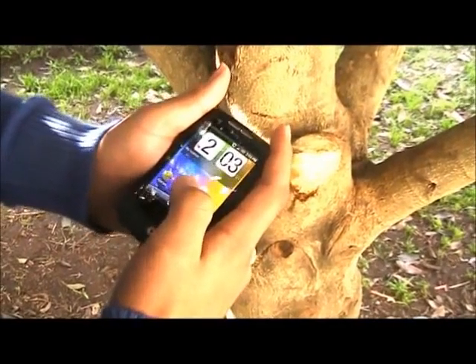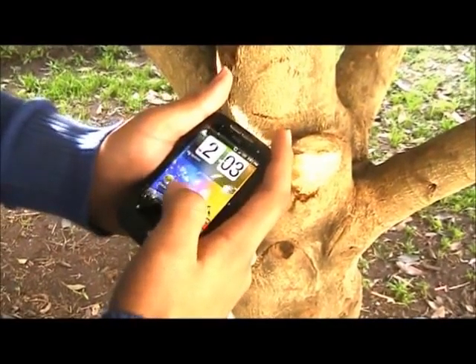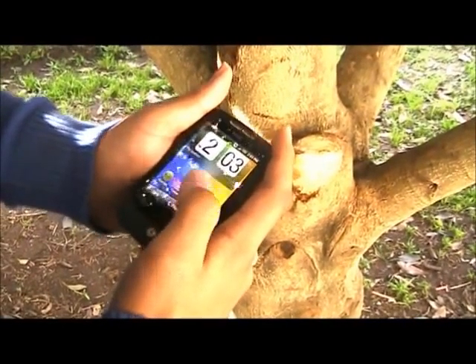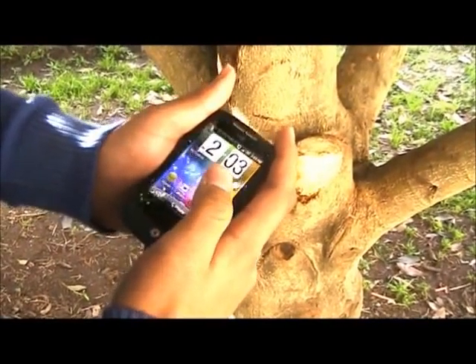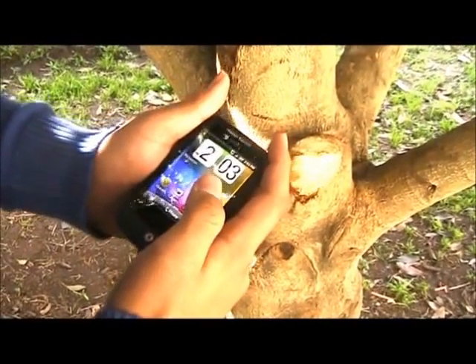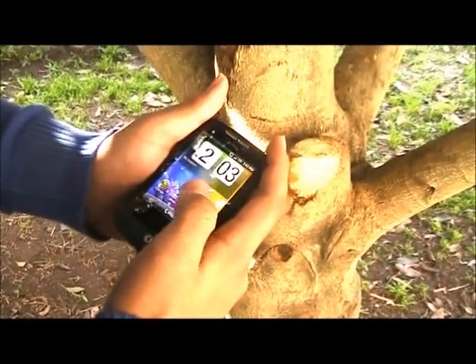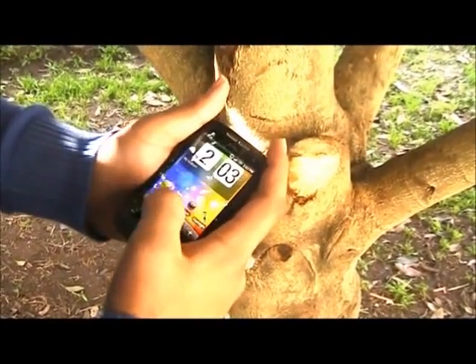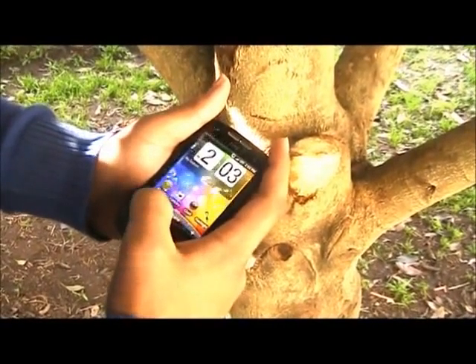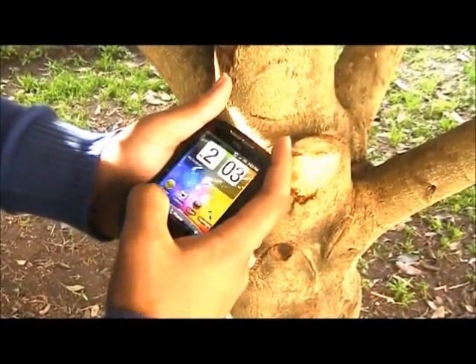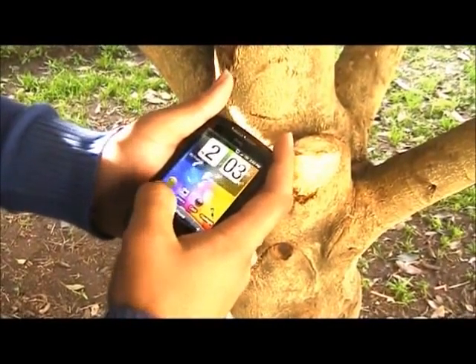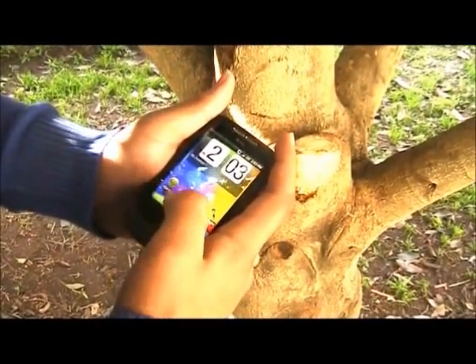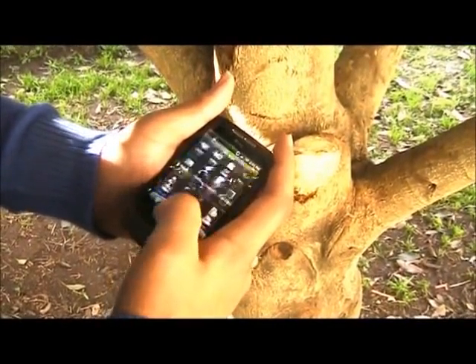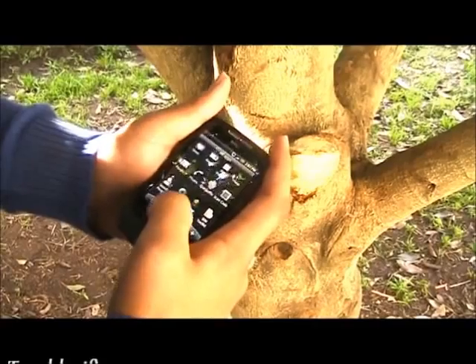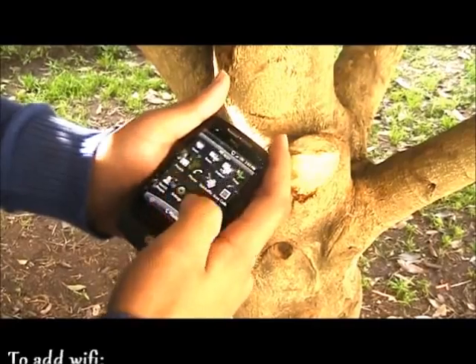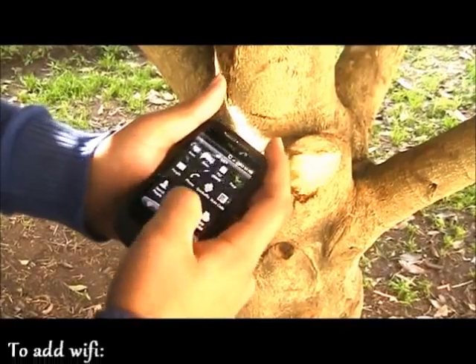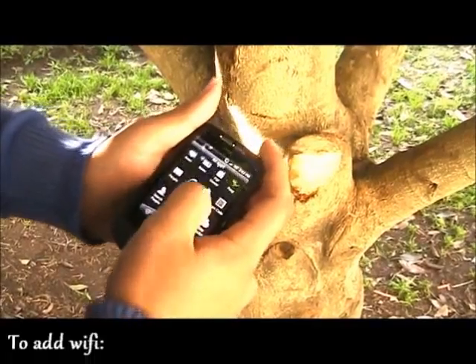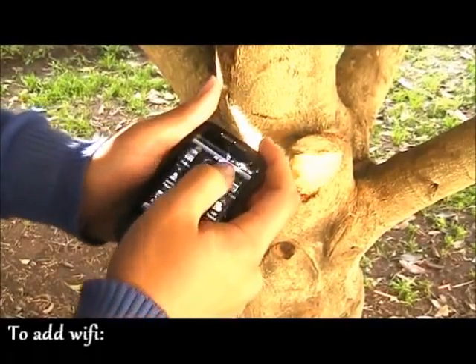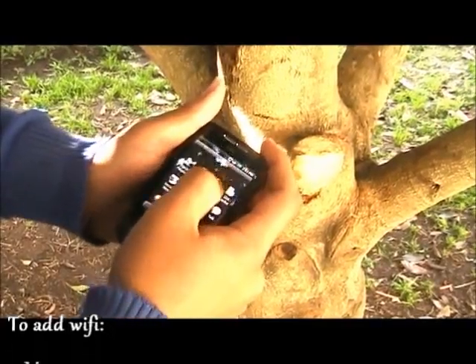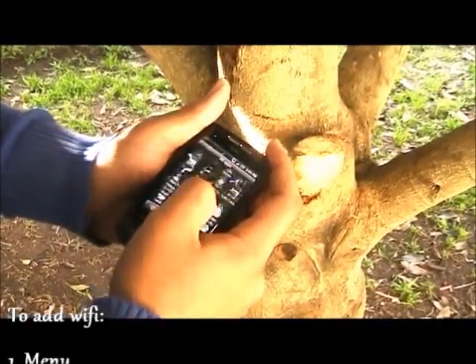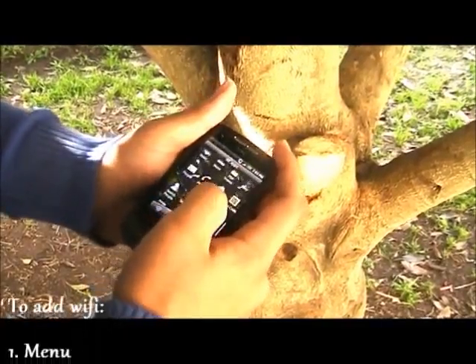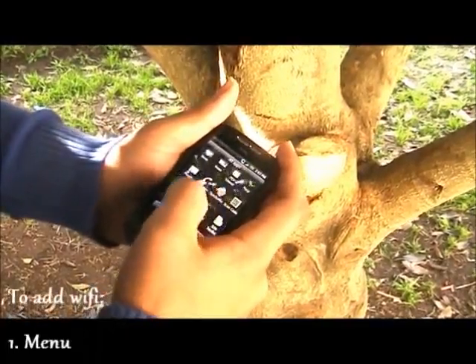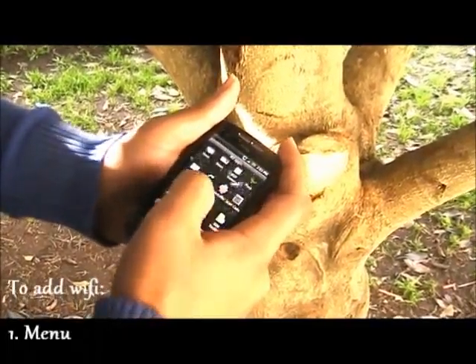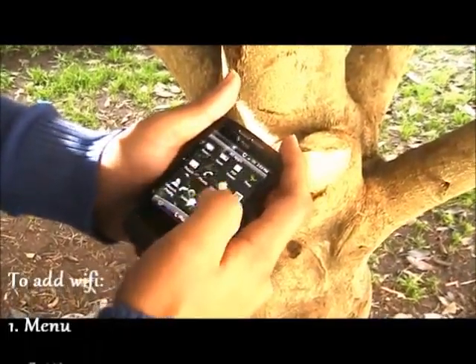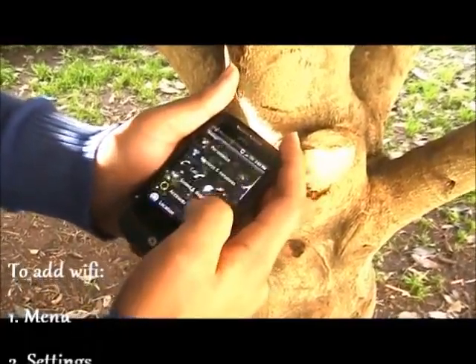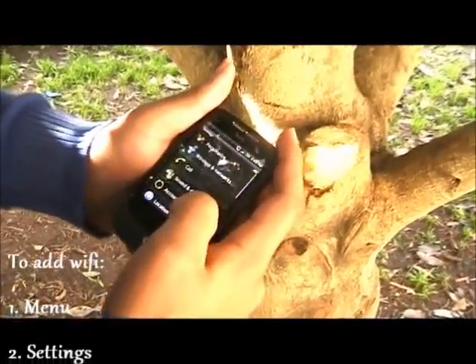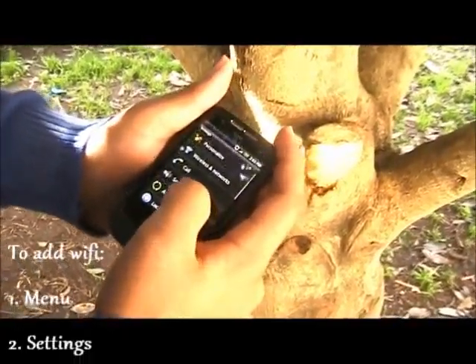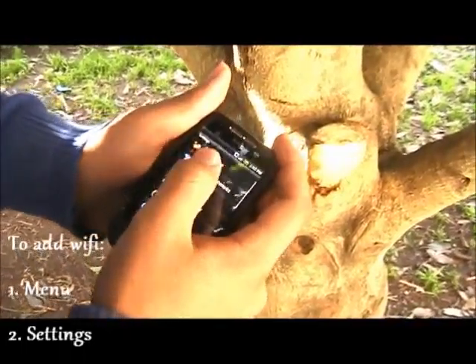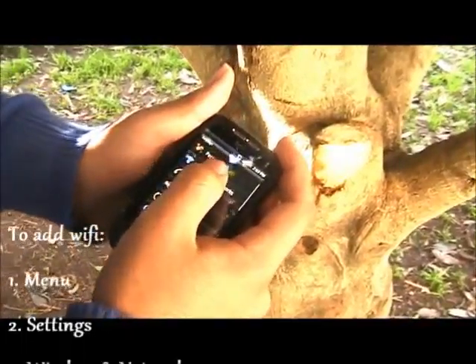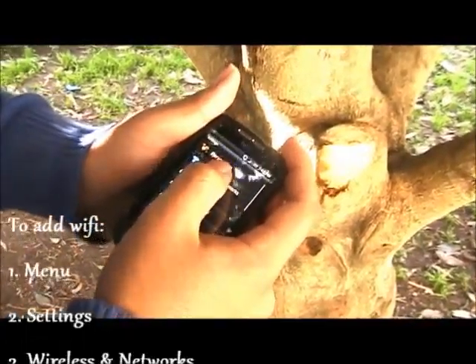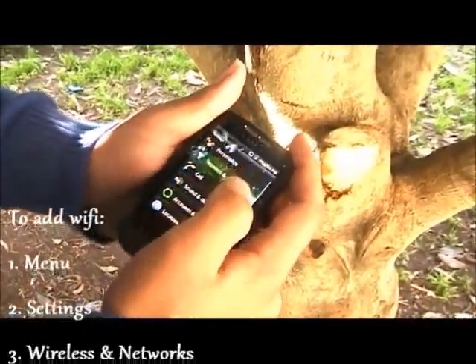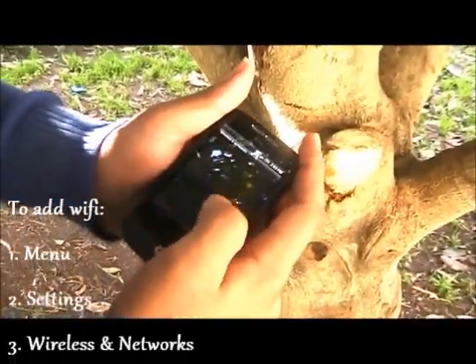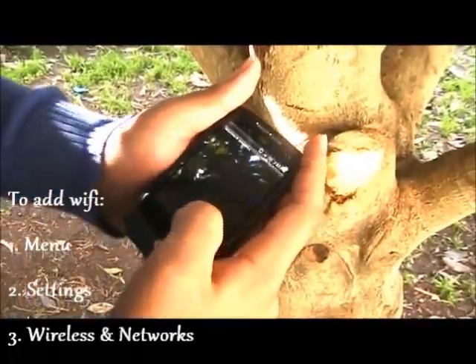This is the HTC Desire. It's much older than the HTC Desire HD, and it's got a 5 megapixel camera.